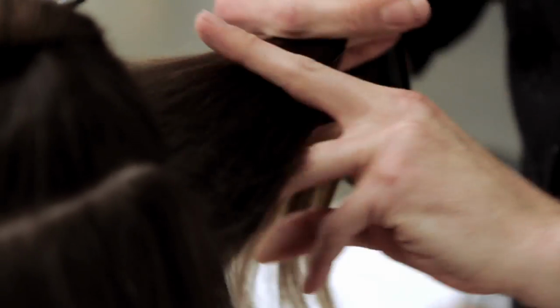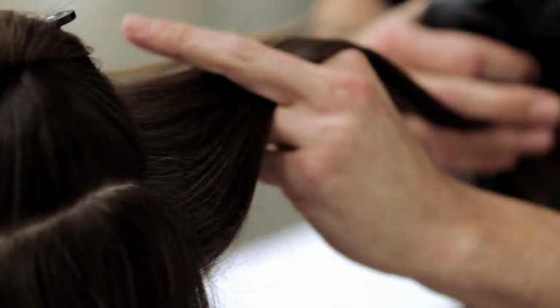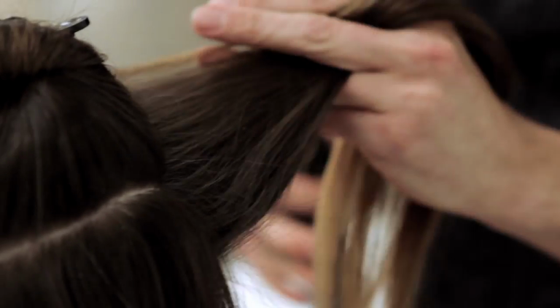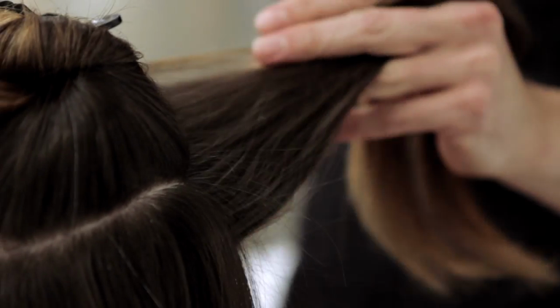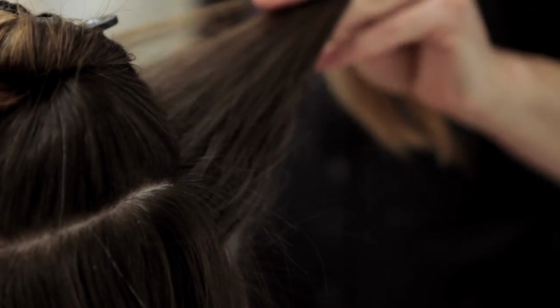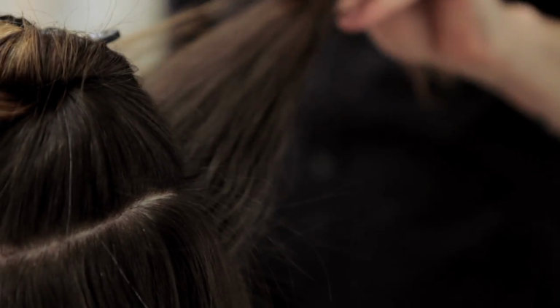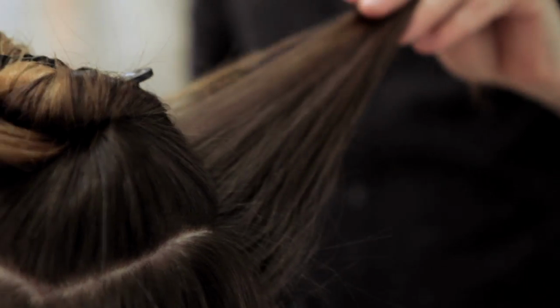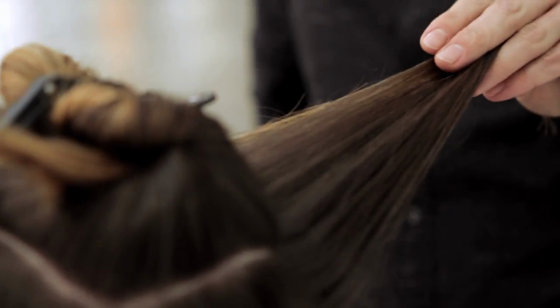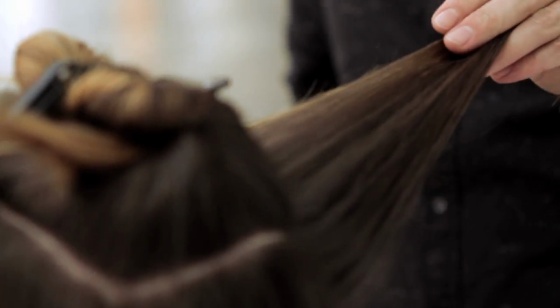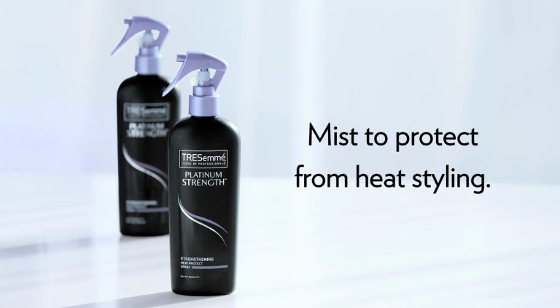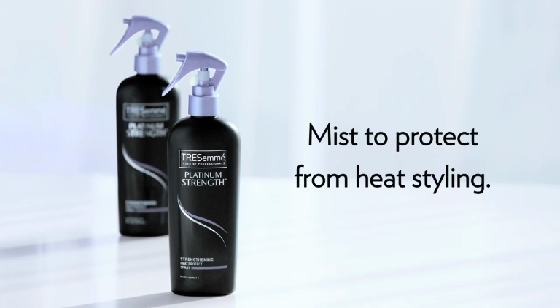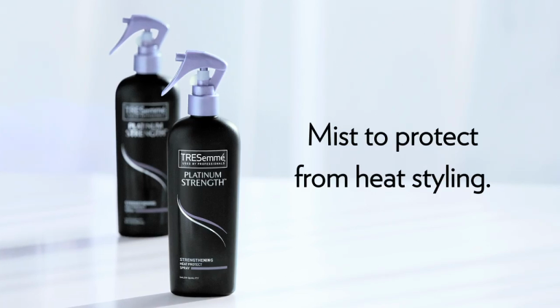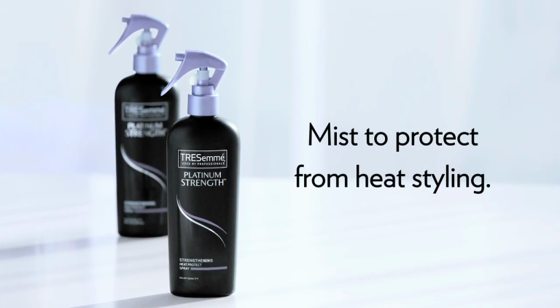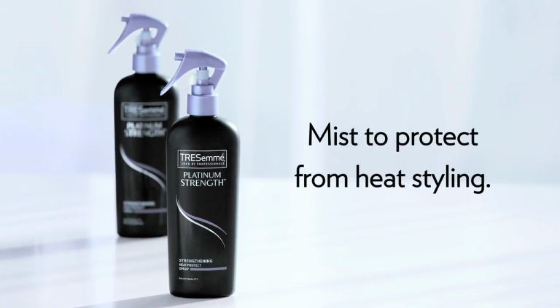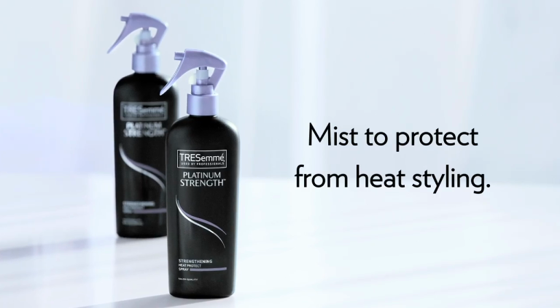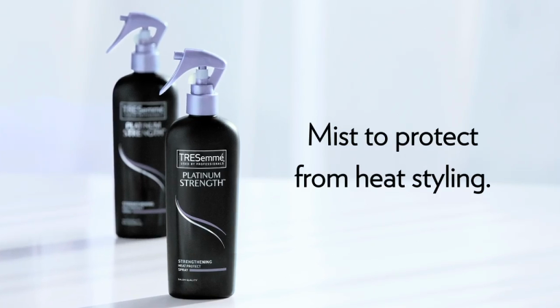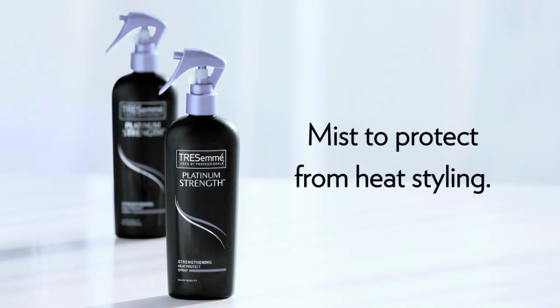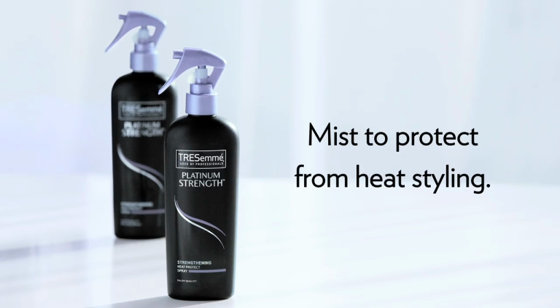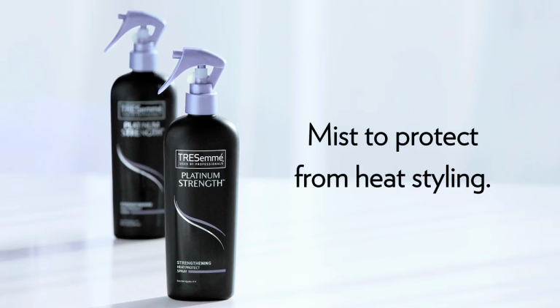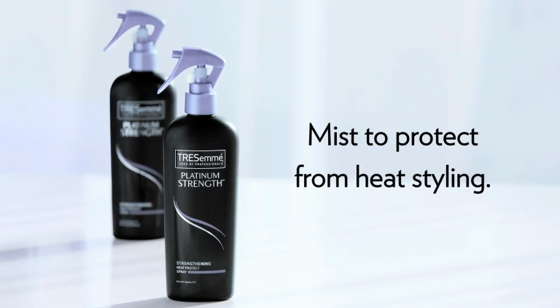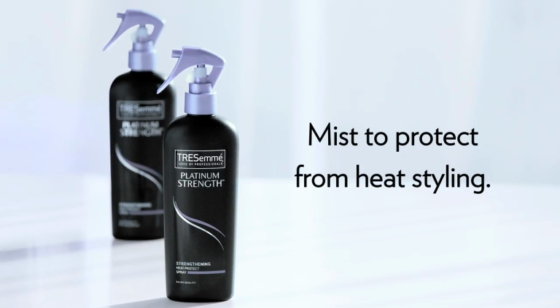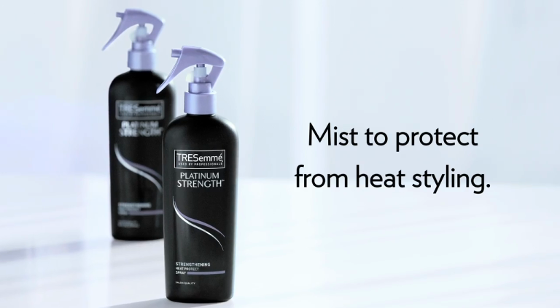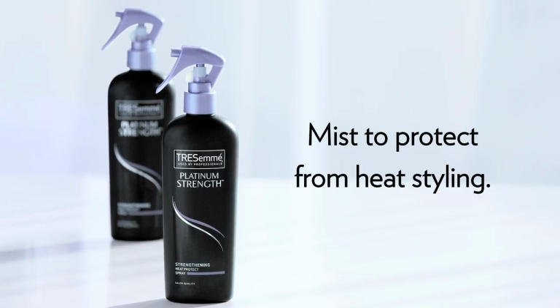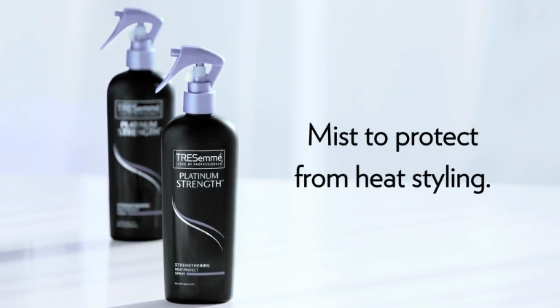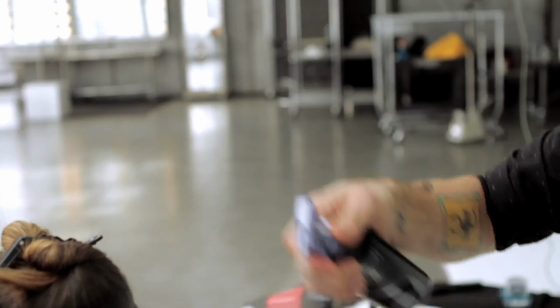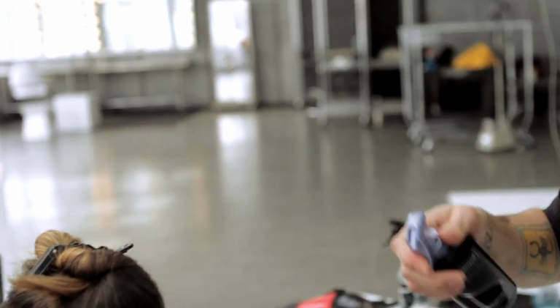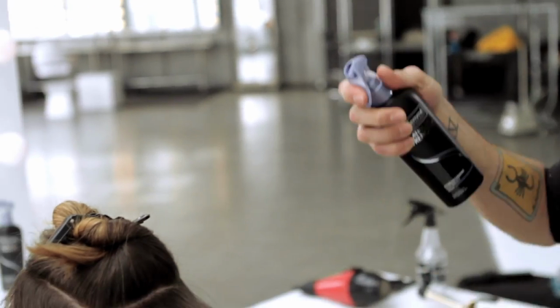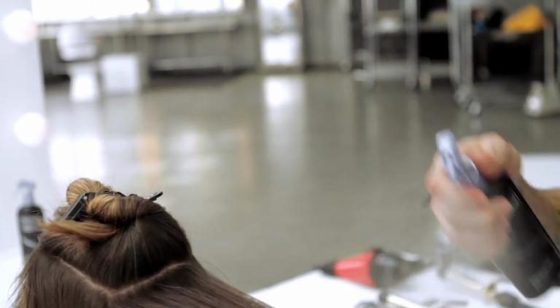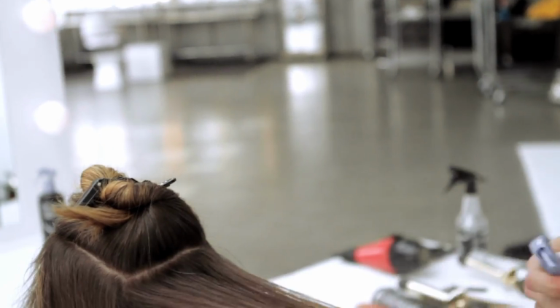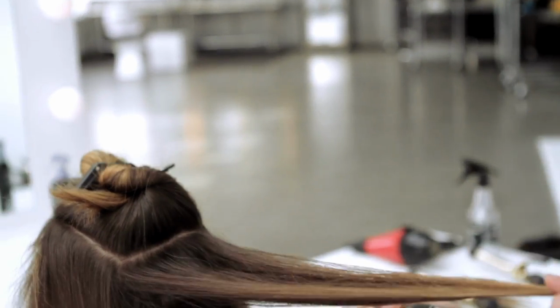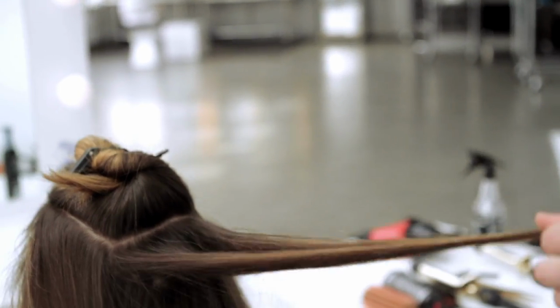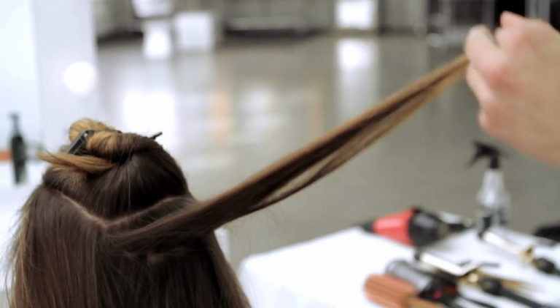As I prep each section, I'm using the TRESemmé Platinum Strength Heat Protect Spray — about three pumps per section.